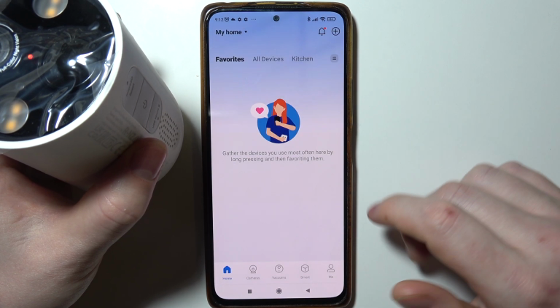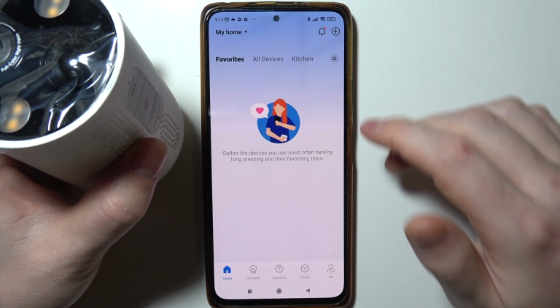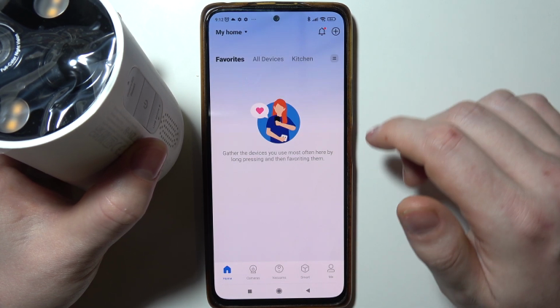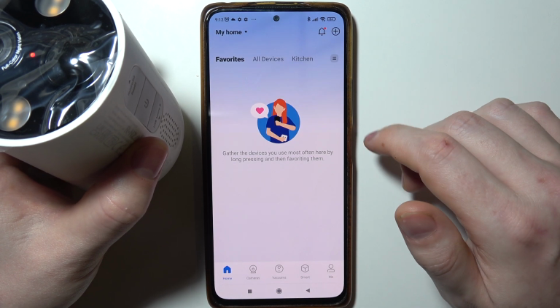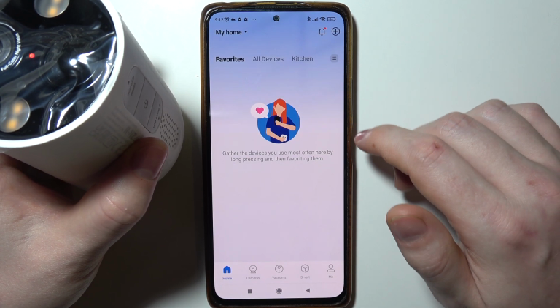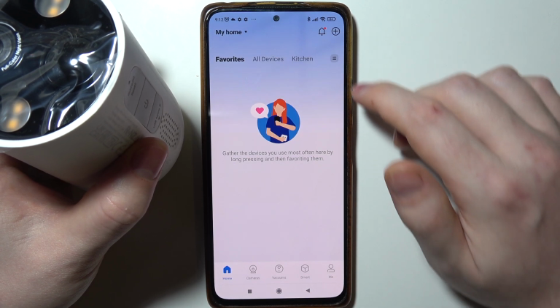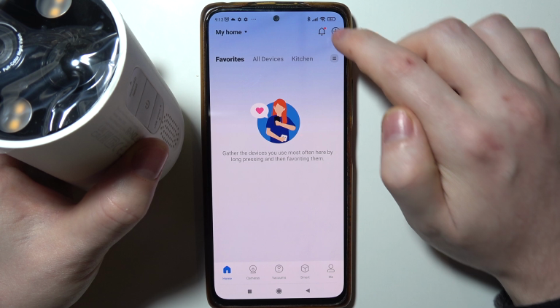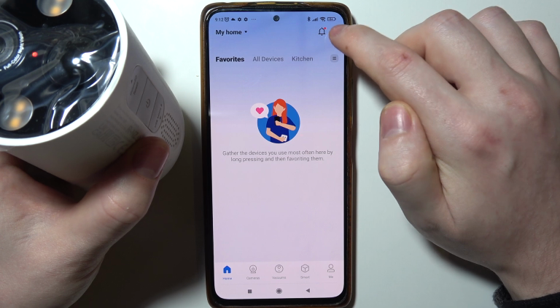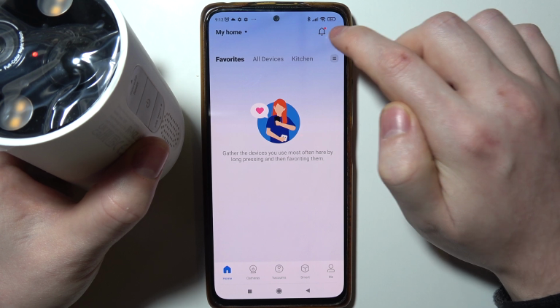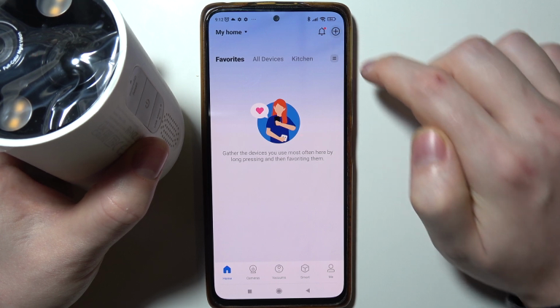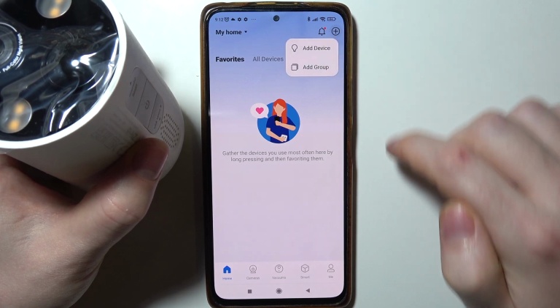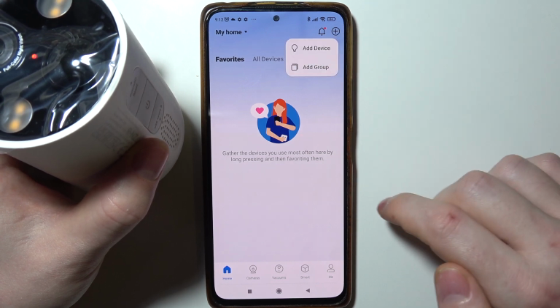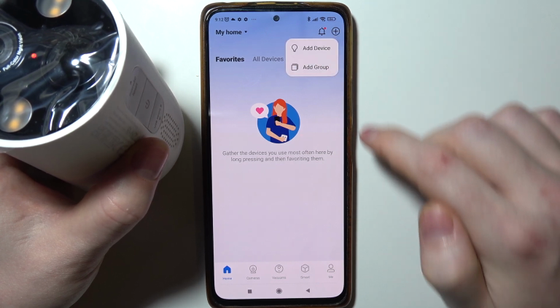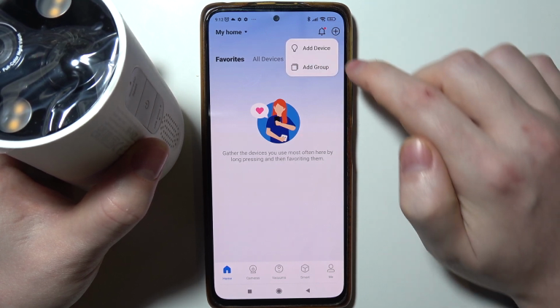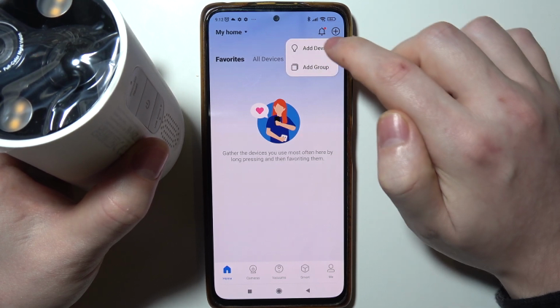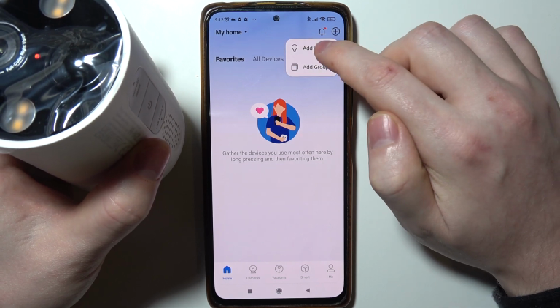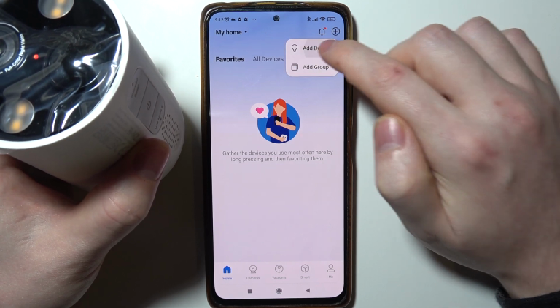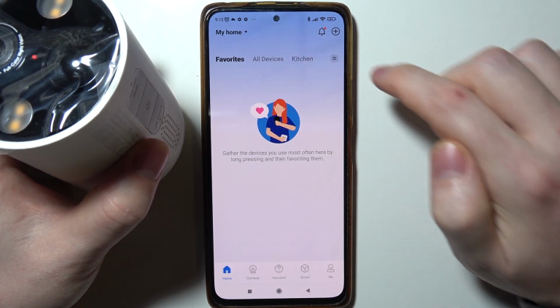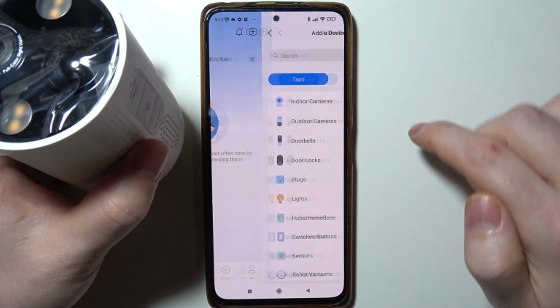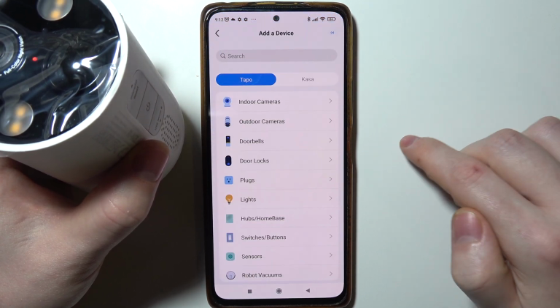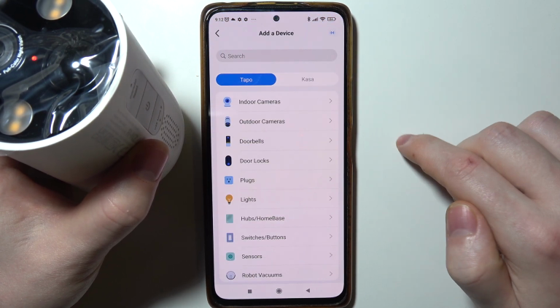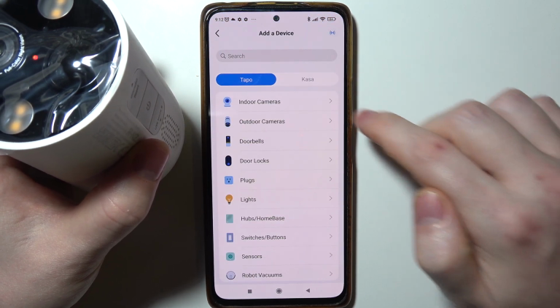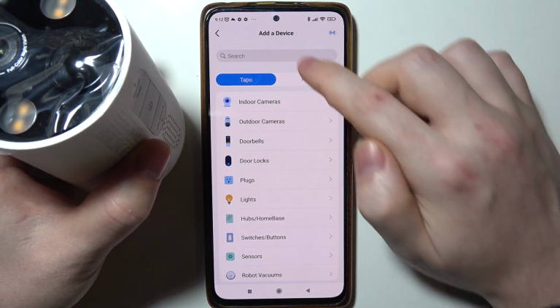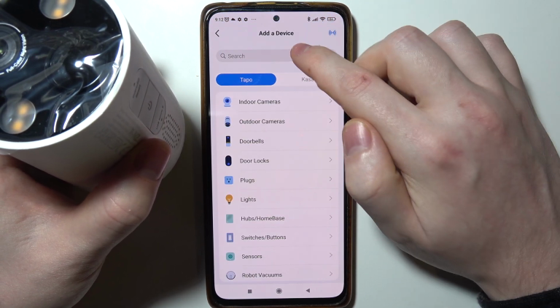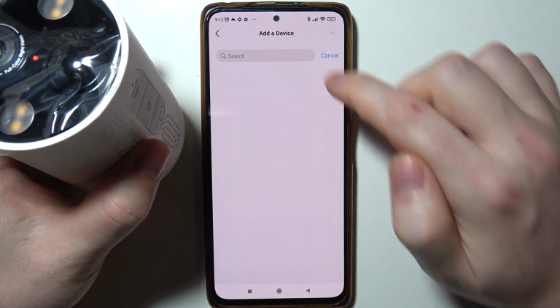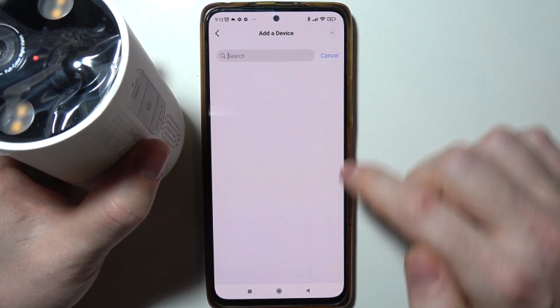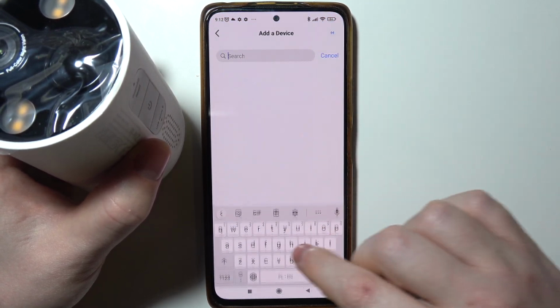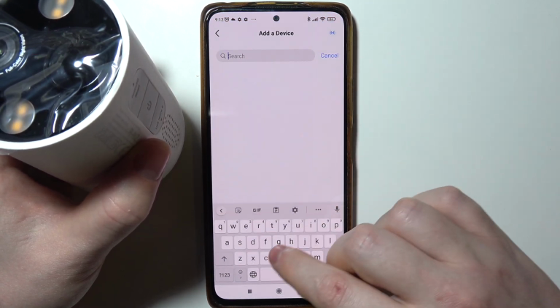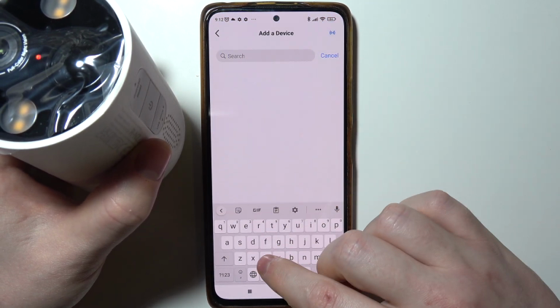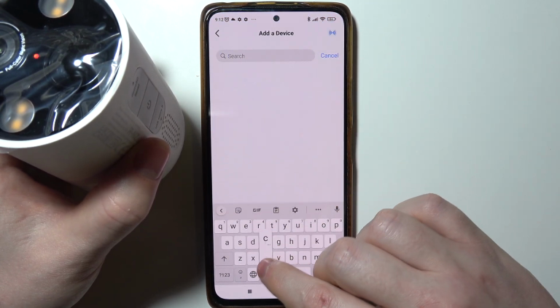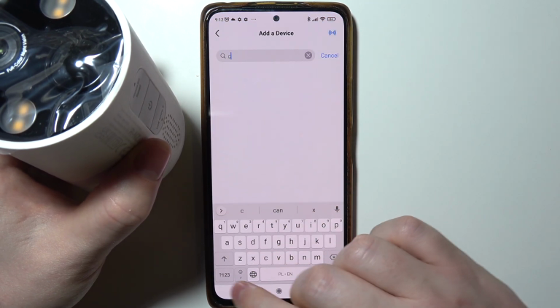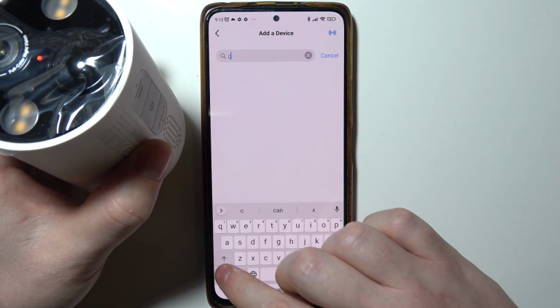So click on Remove, then click on the plus button, add your device, and look for the C425.